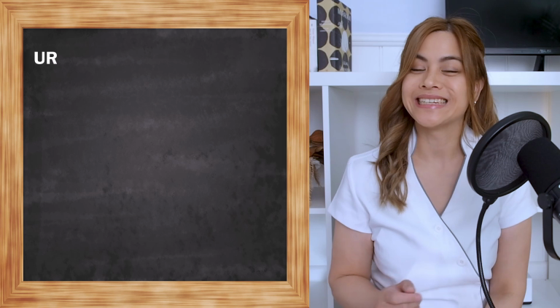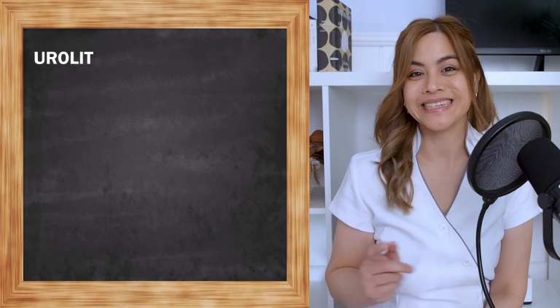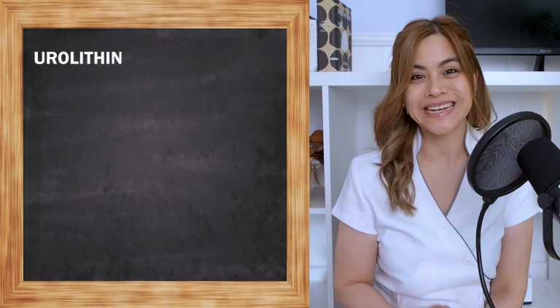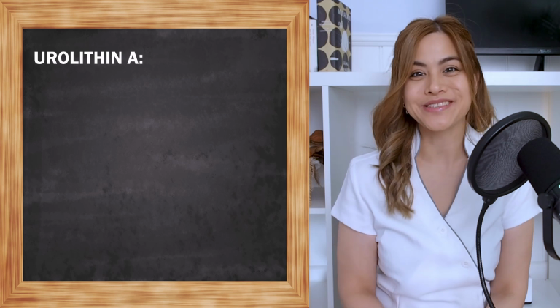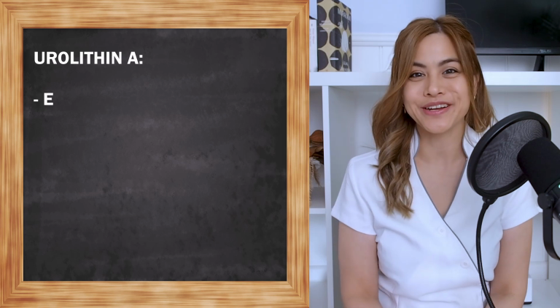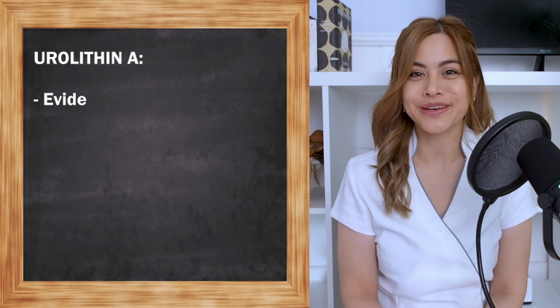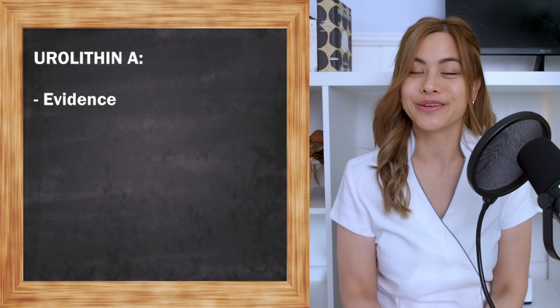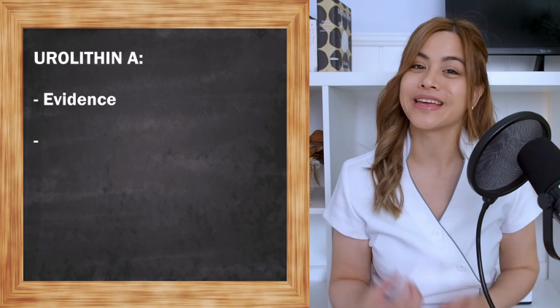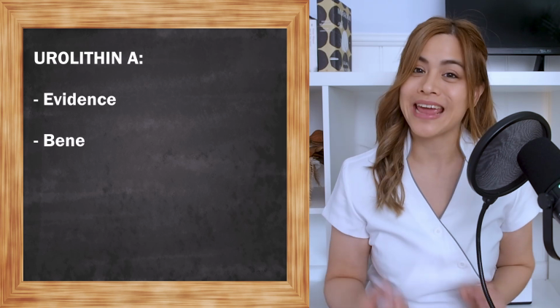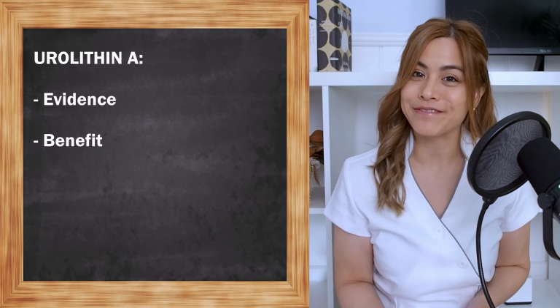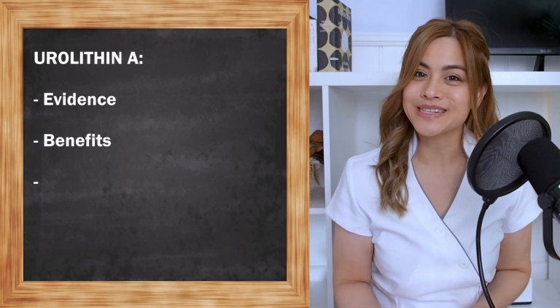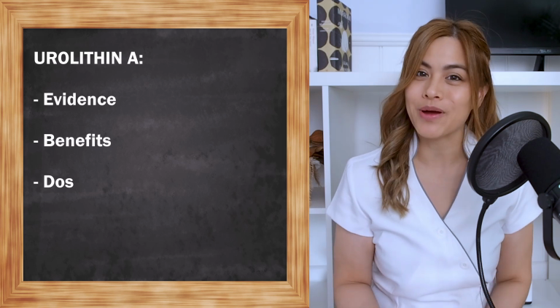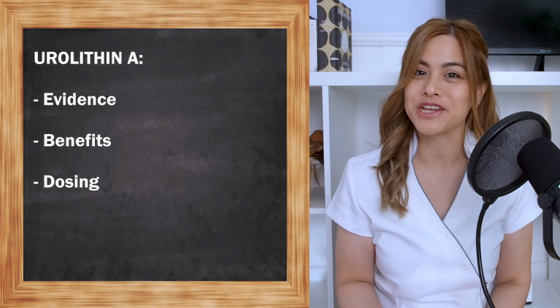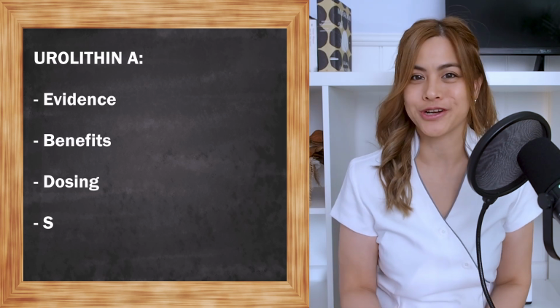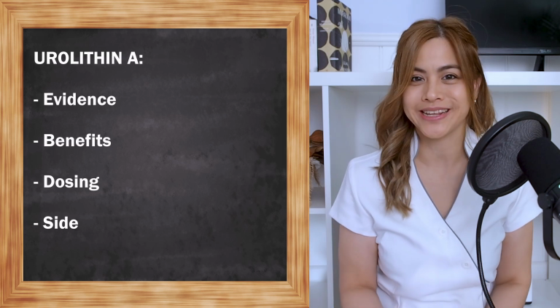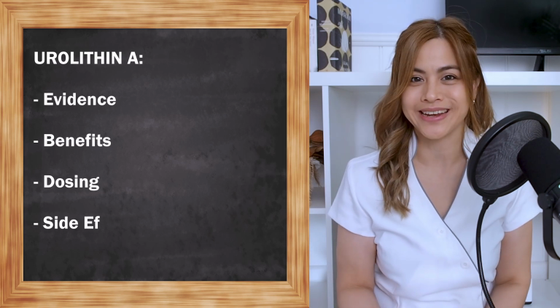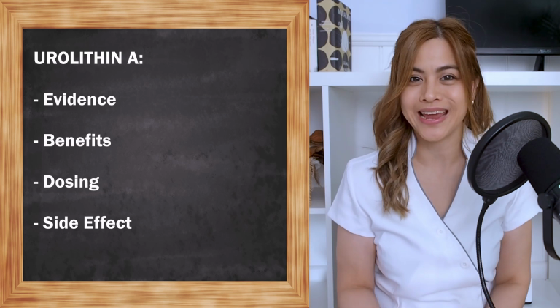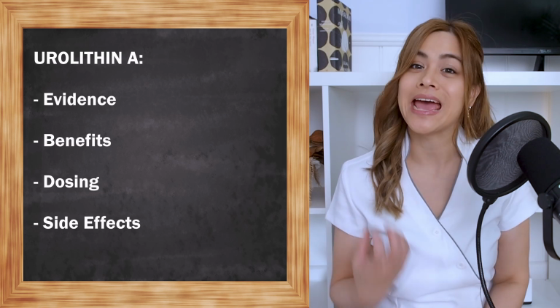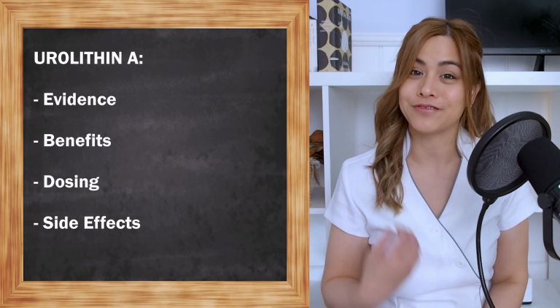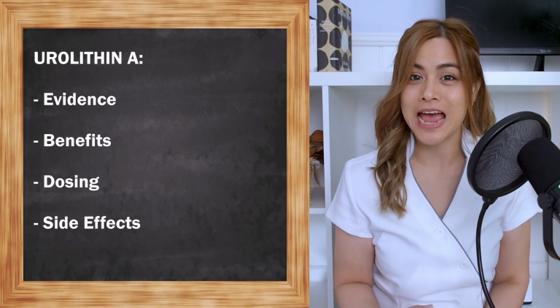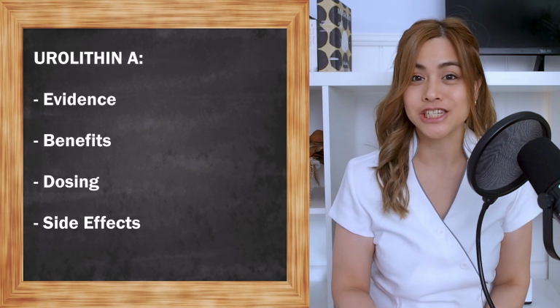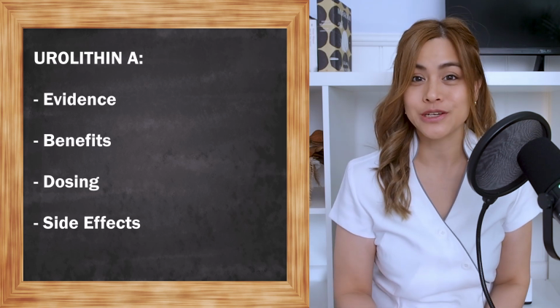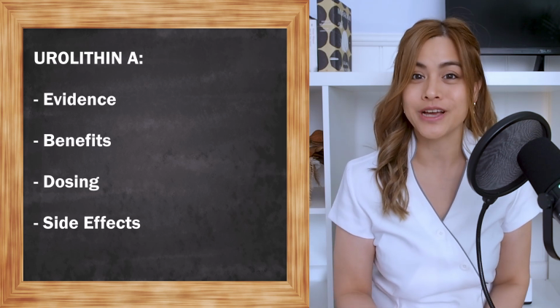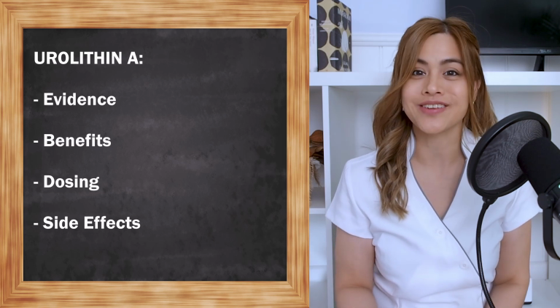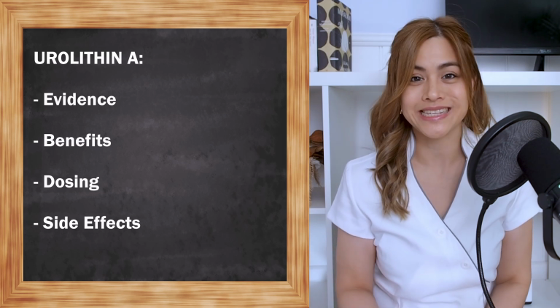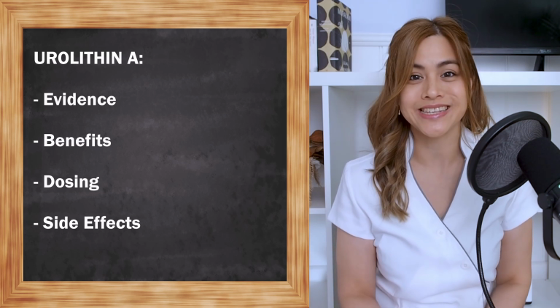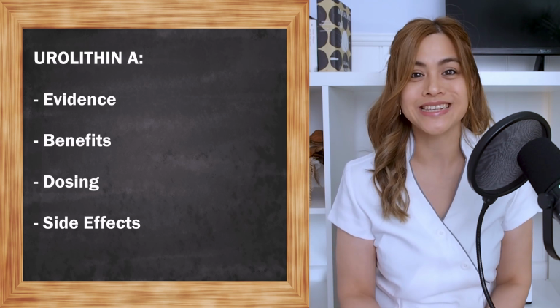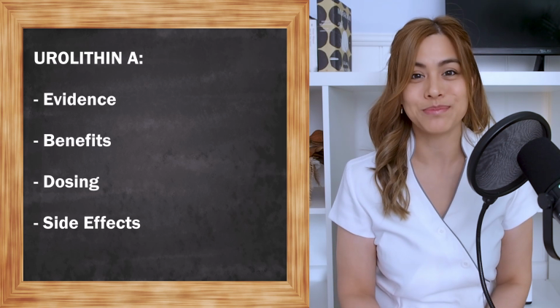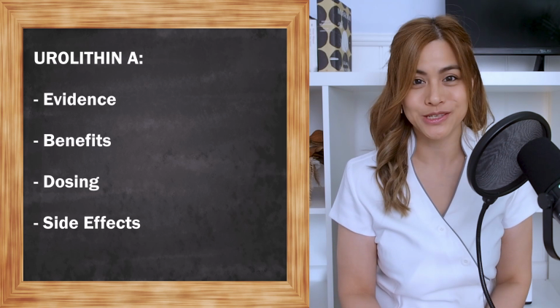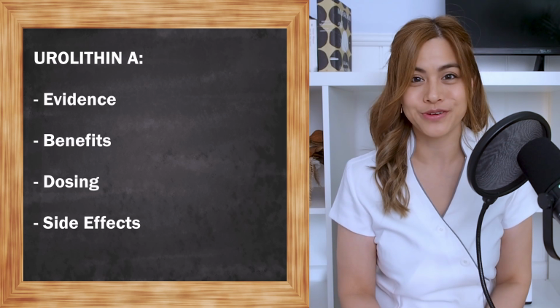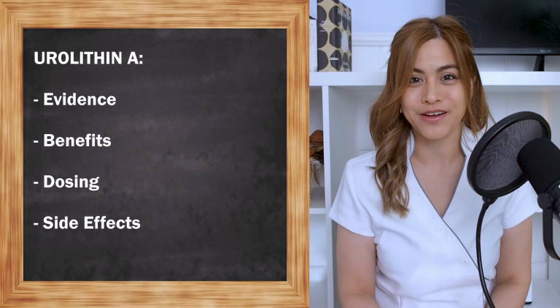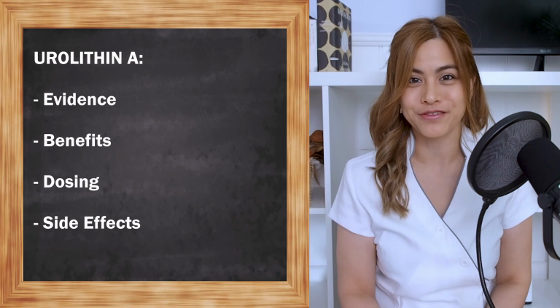In today's video, we're going to look at the evidence behind urolithin A and if it actually works for exercise and muscle recovery.